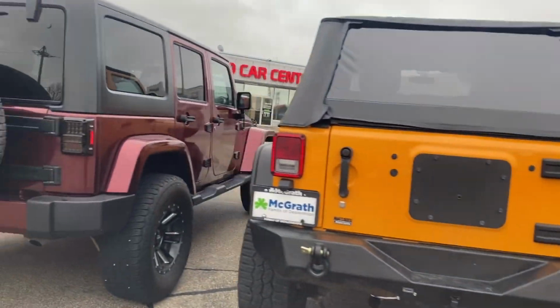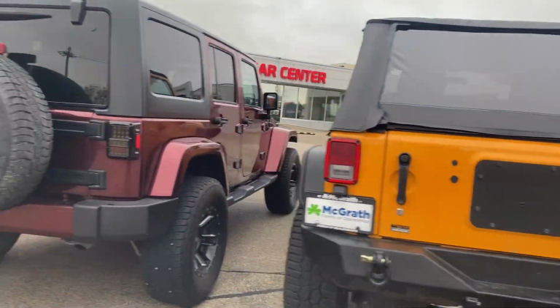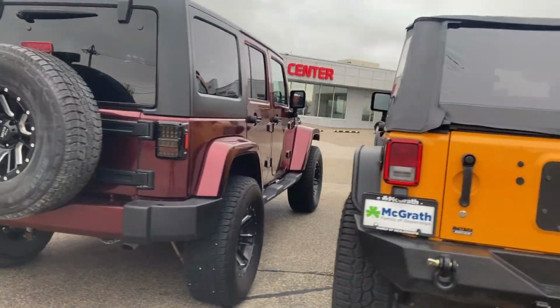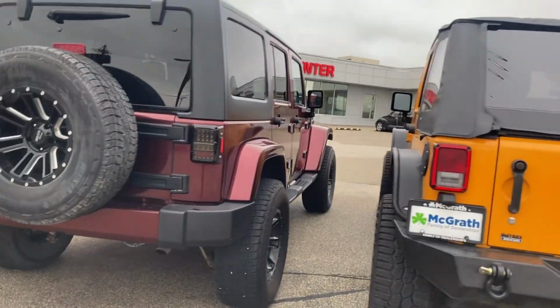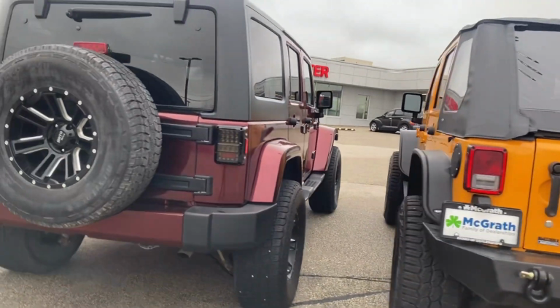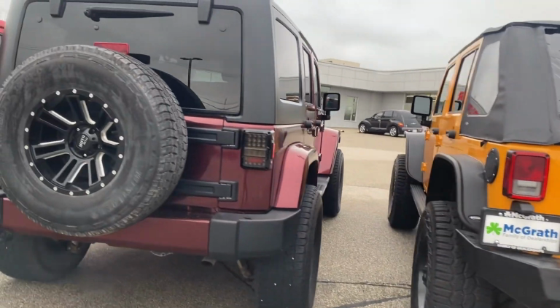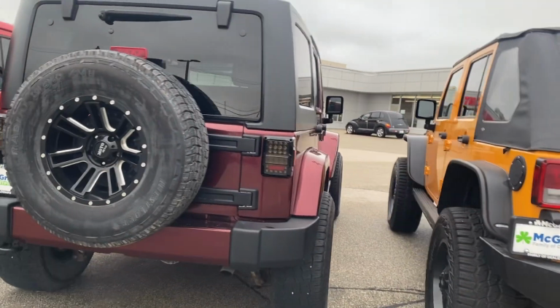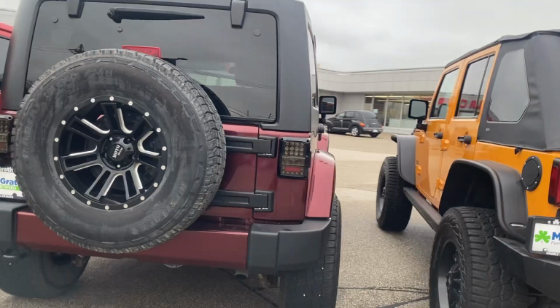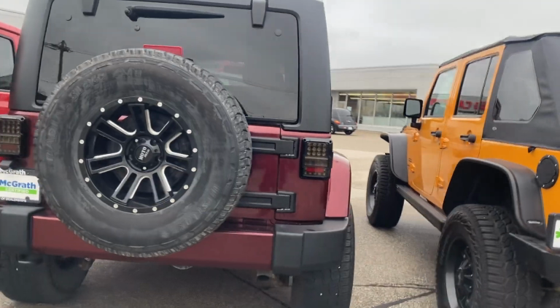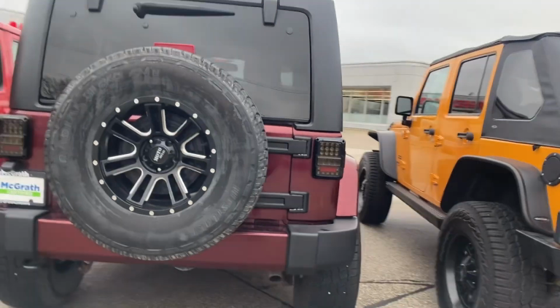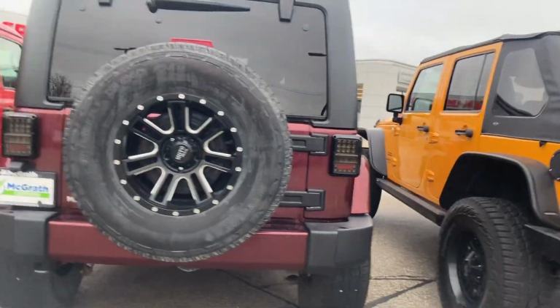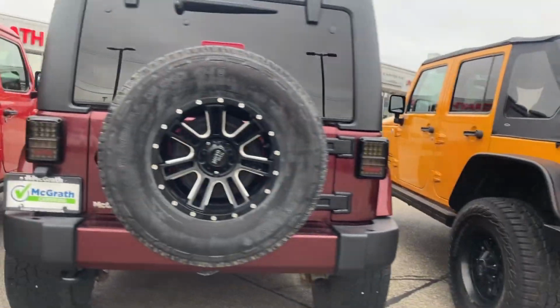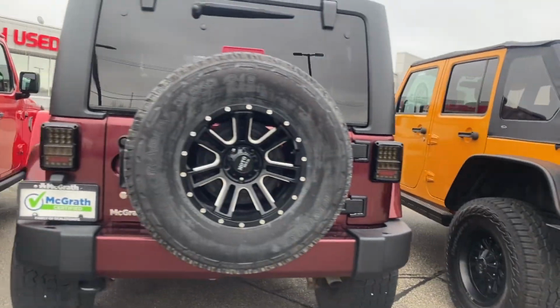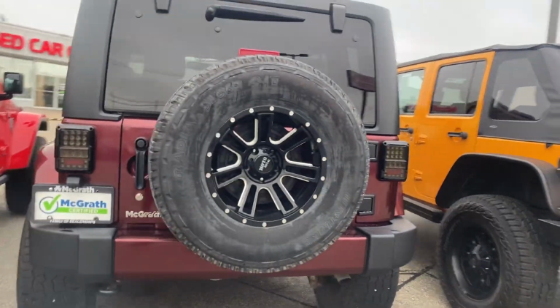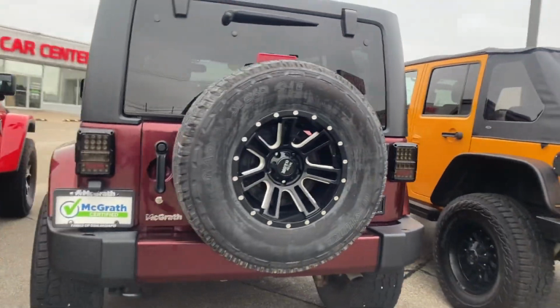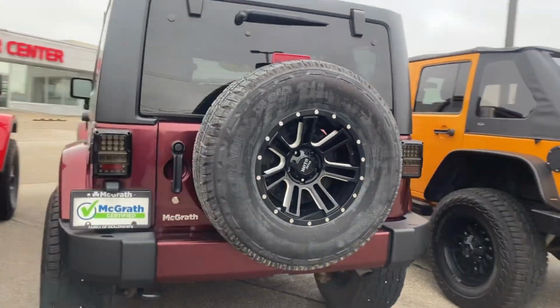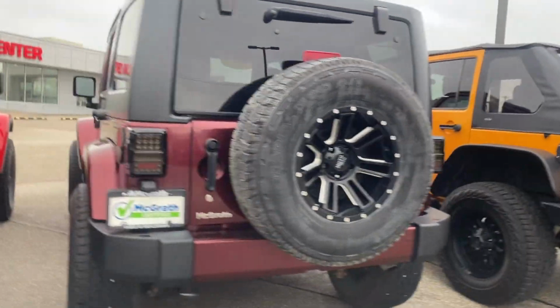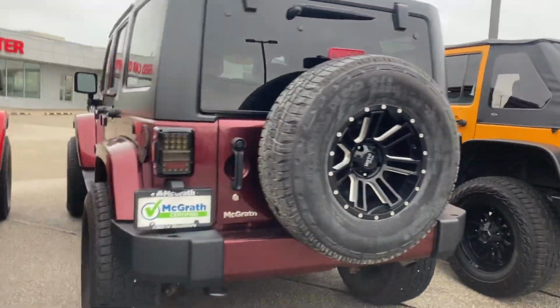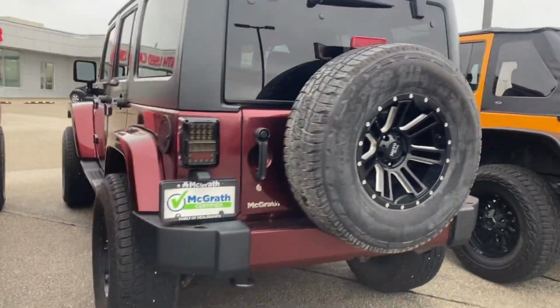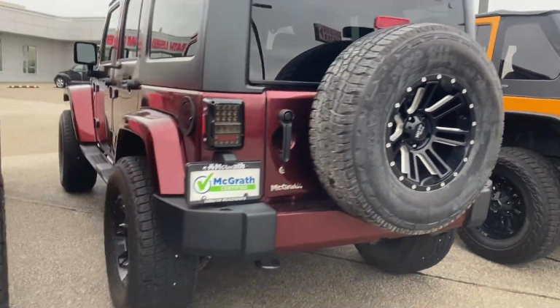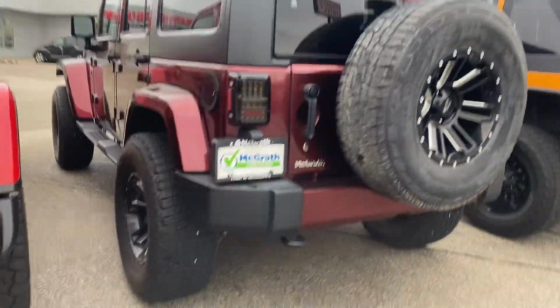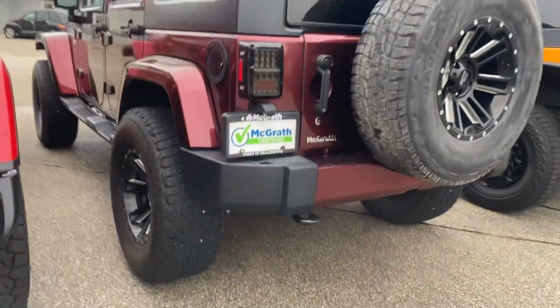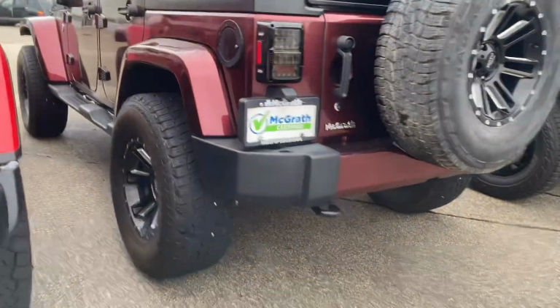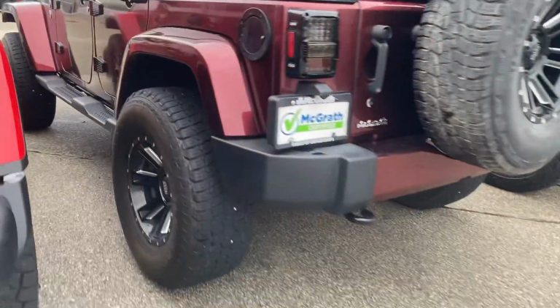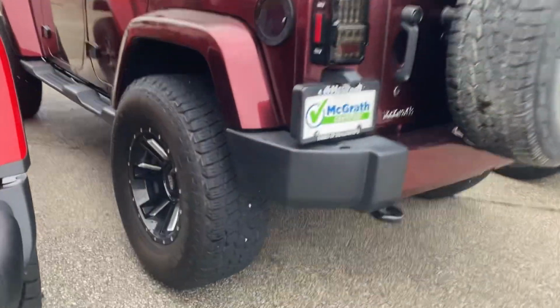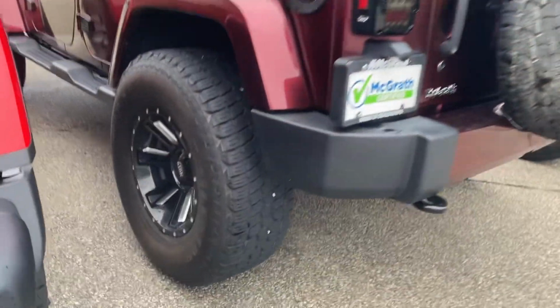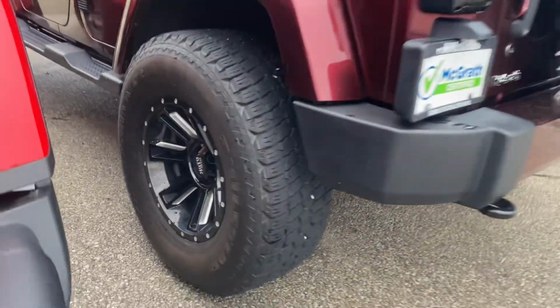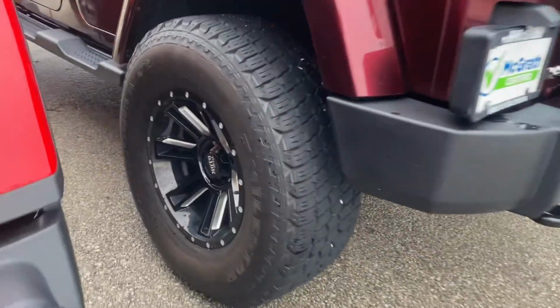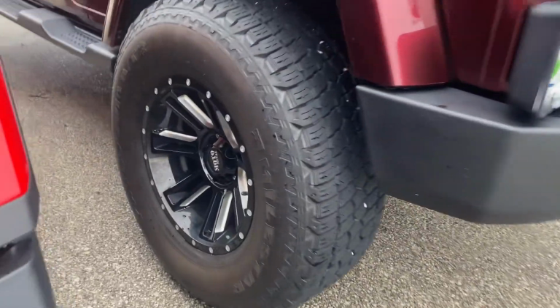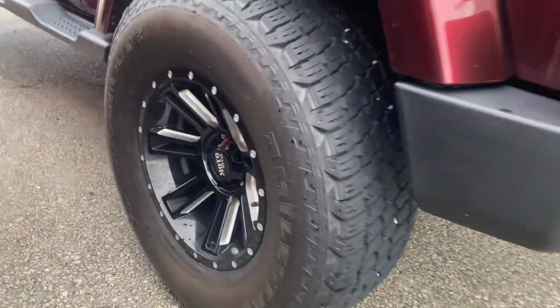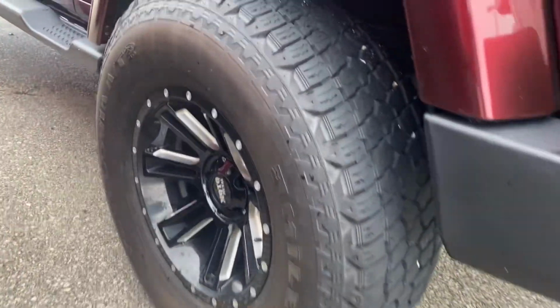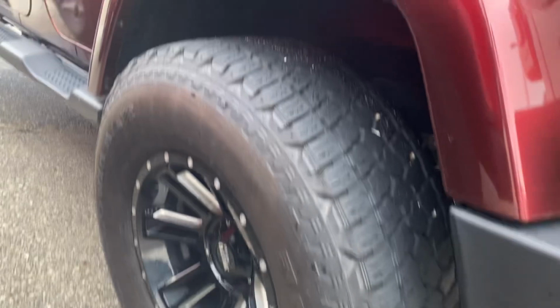The purple one here also would be for off-roading as well. It does have bigger tires and some nice looking rims.